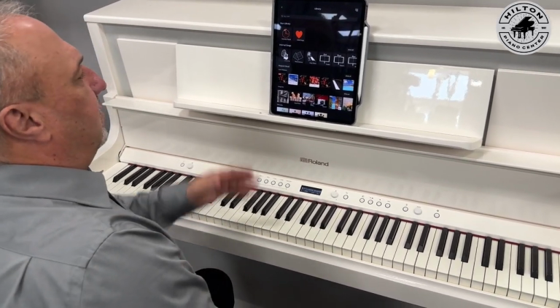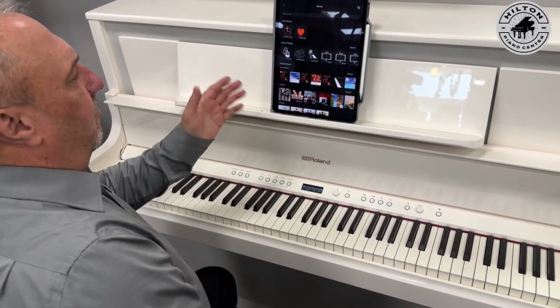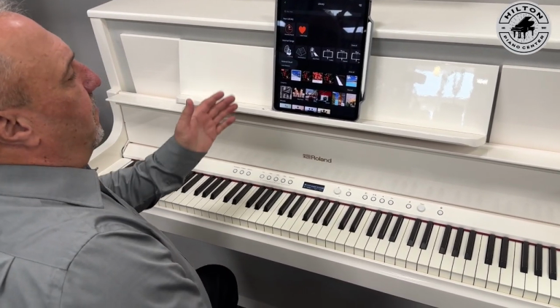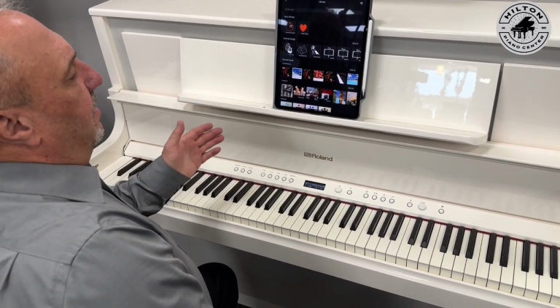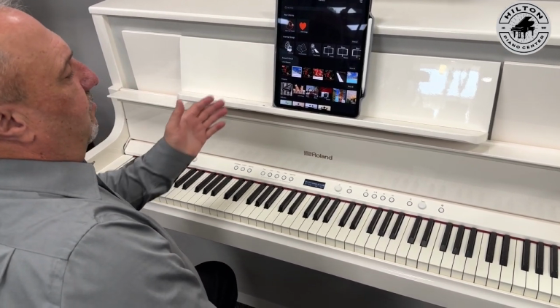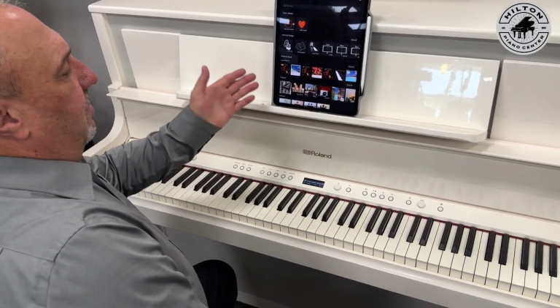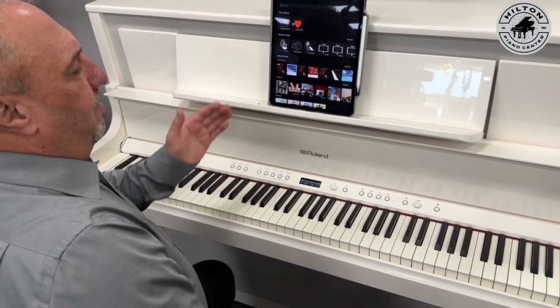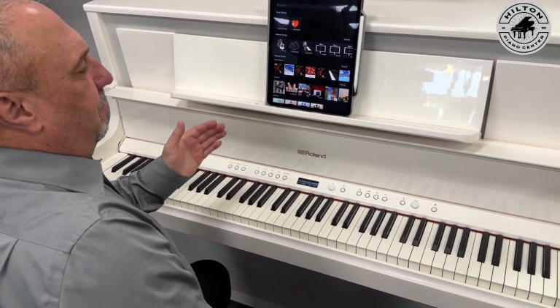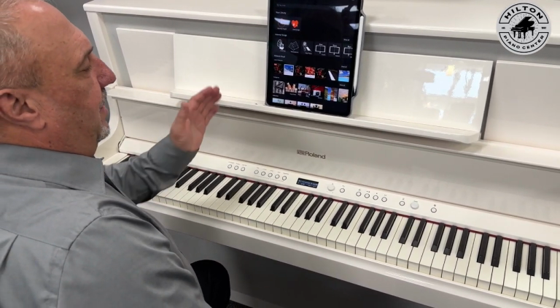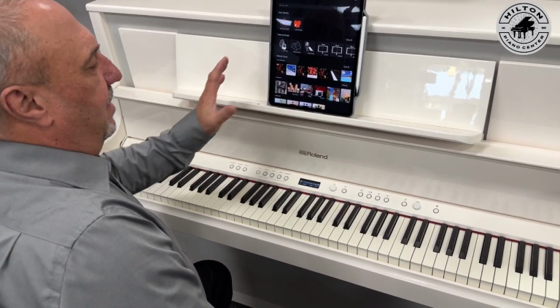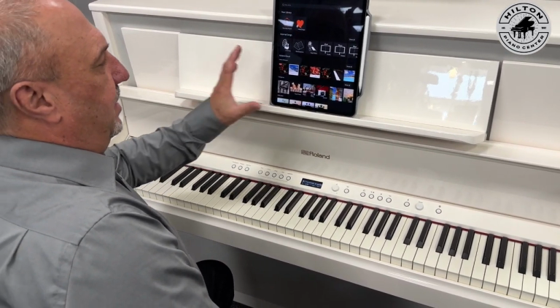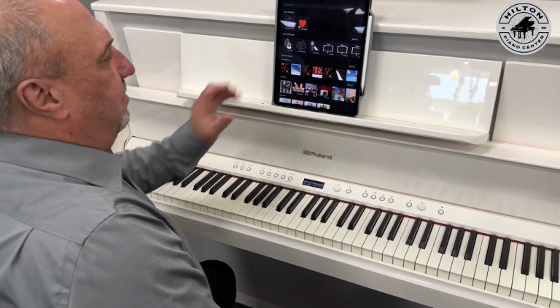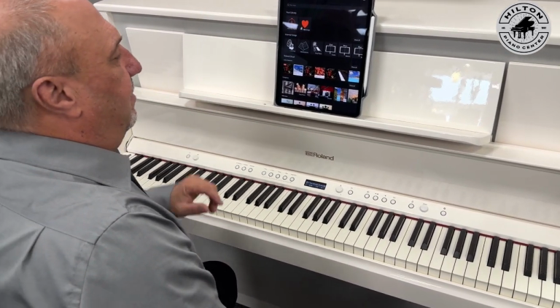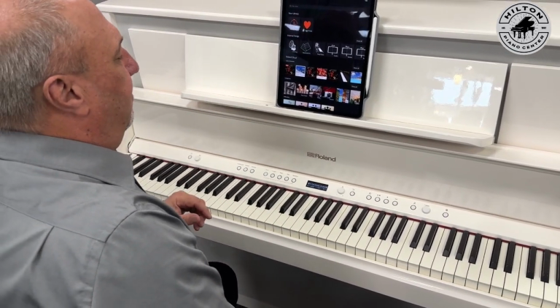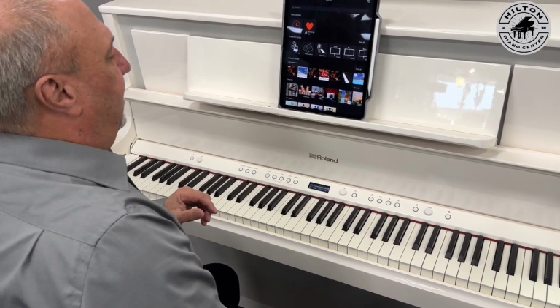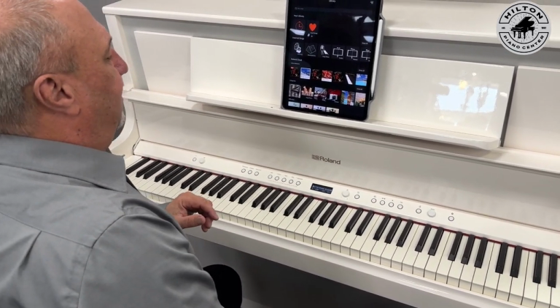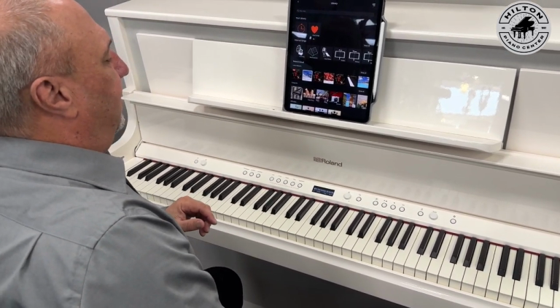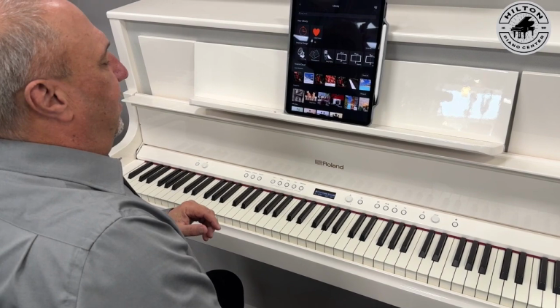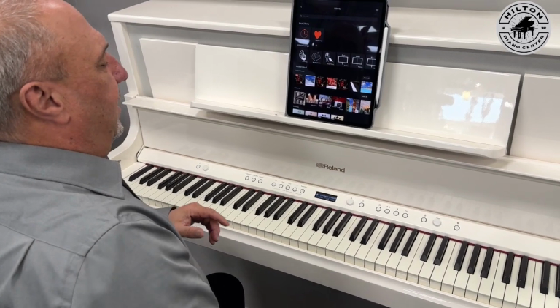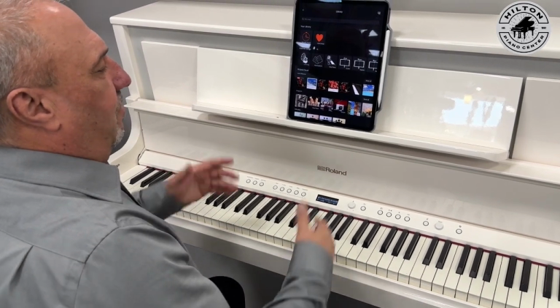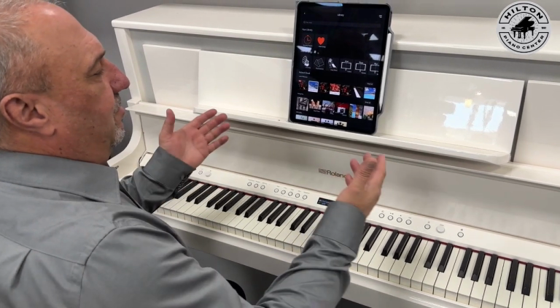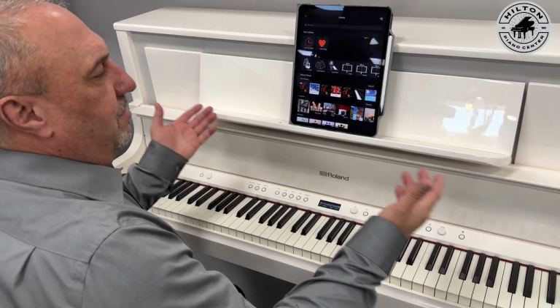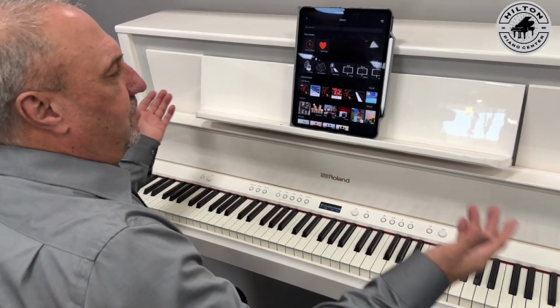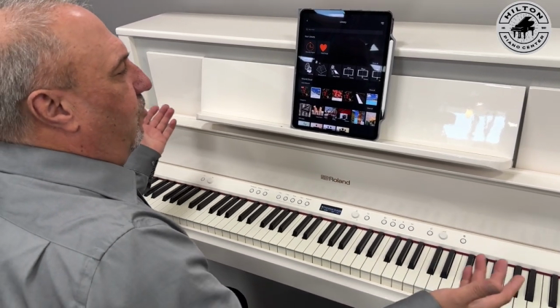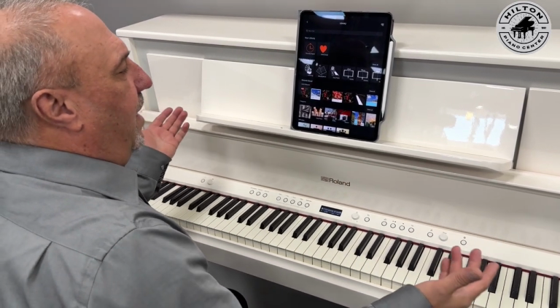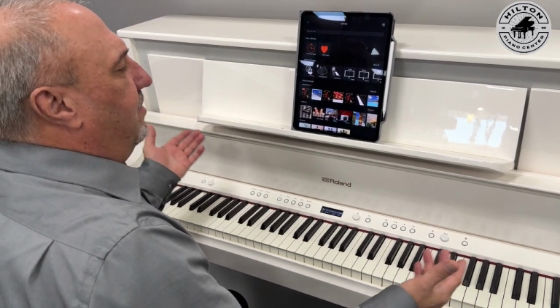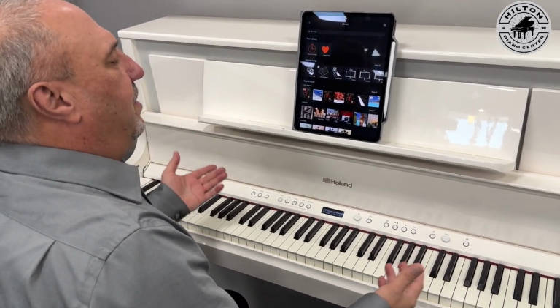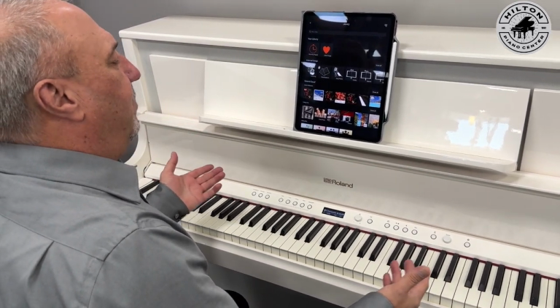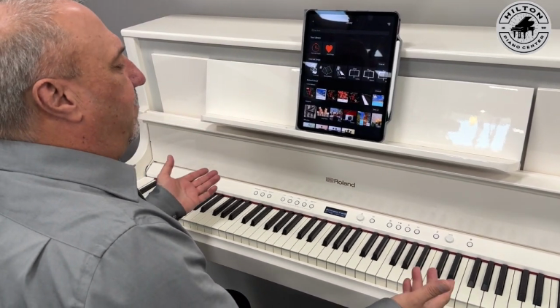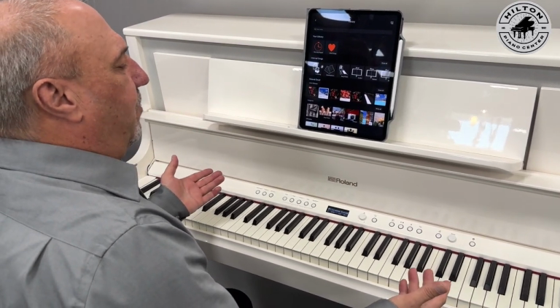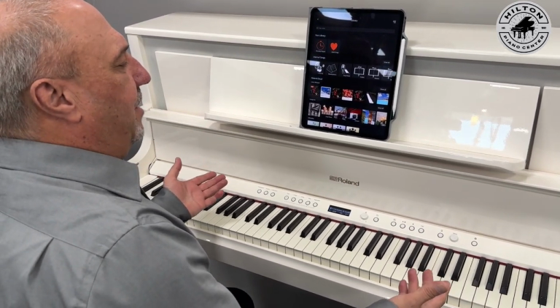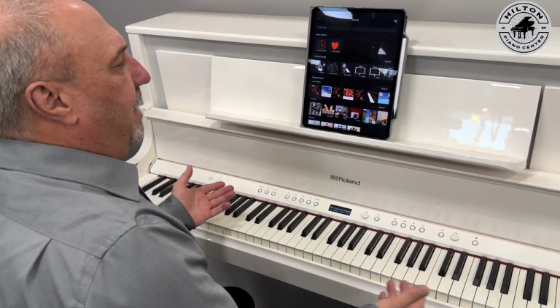The Roland app is a big deal because it's all Bluetooth — no wires, nothing to worry about.